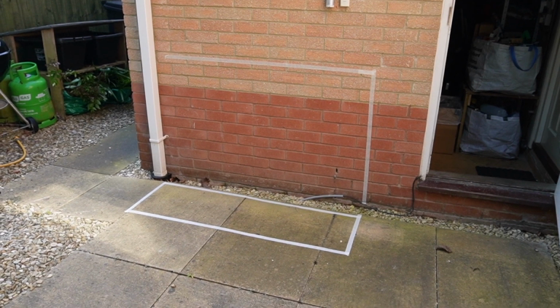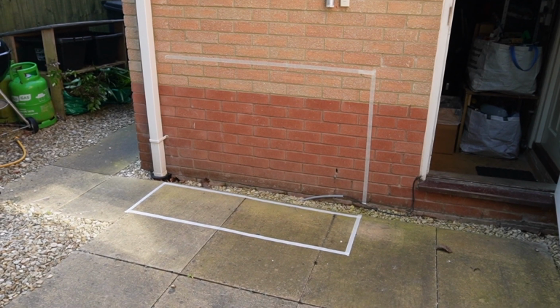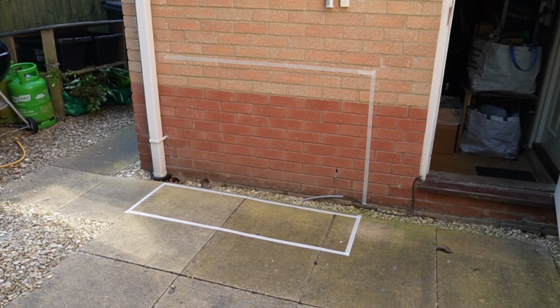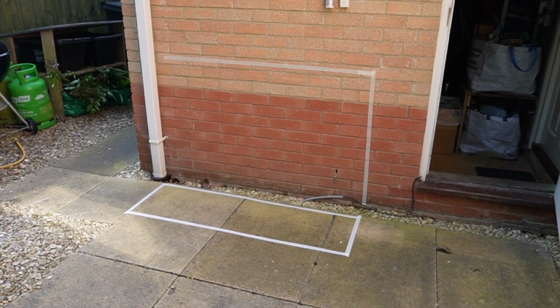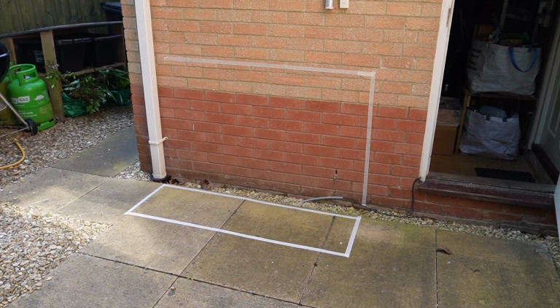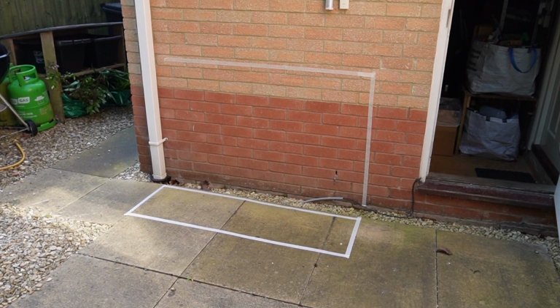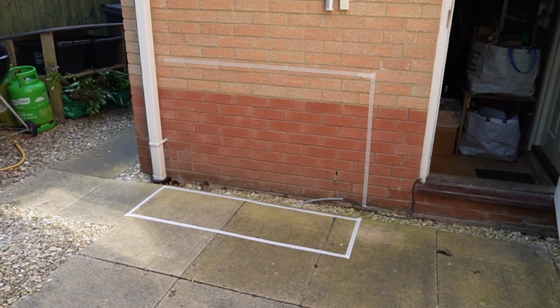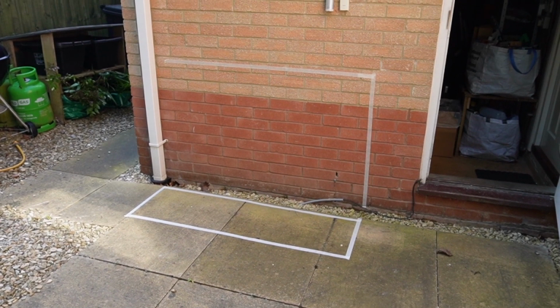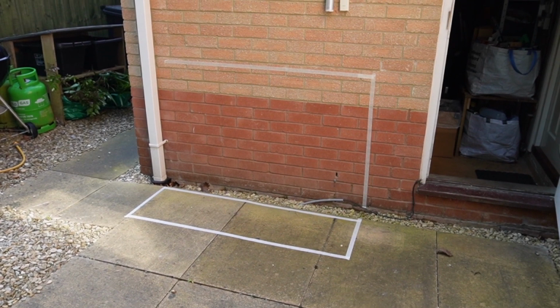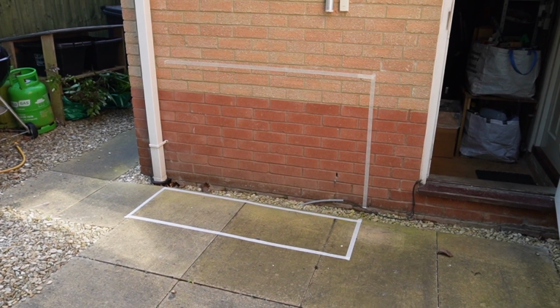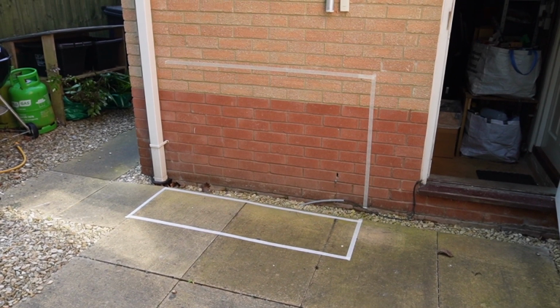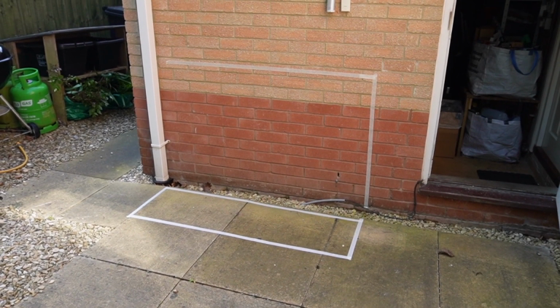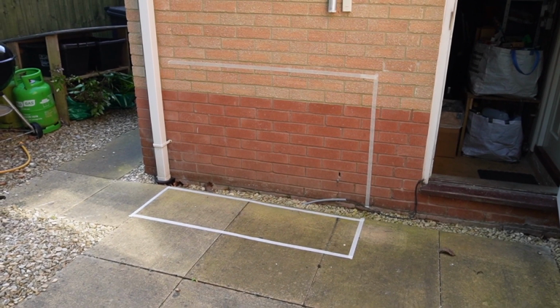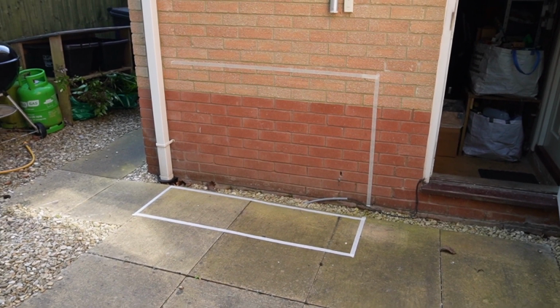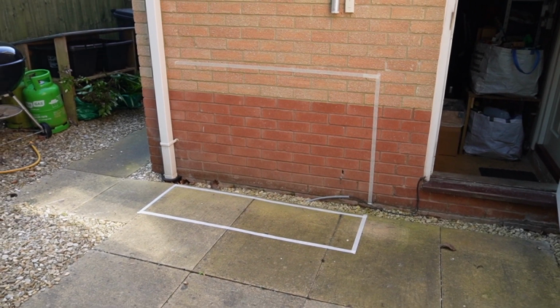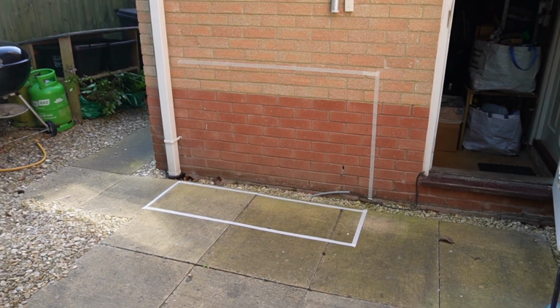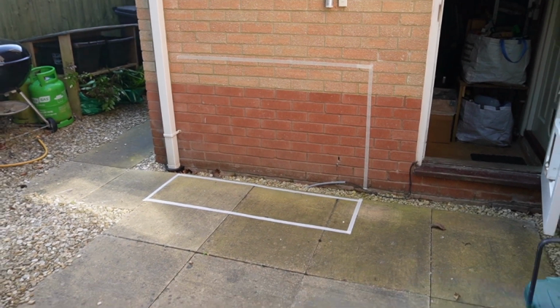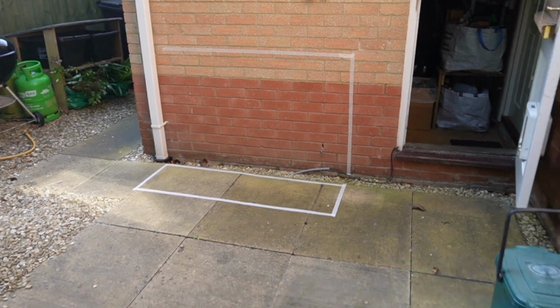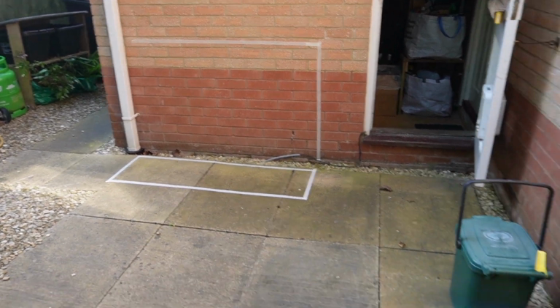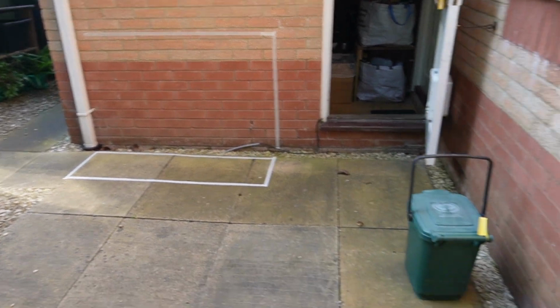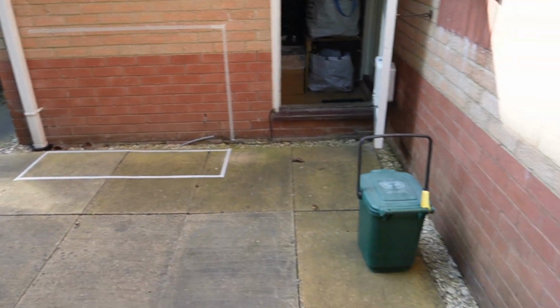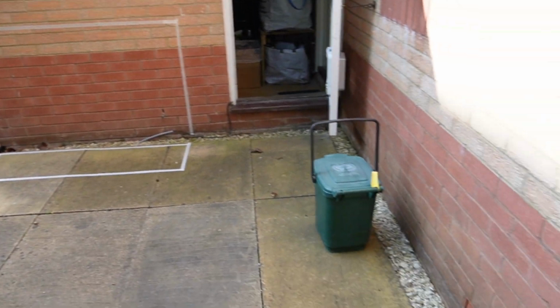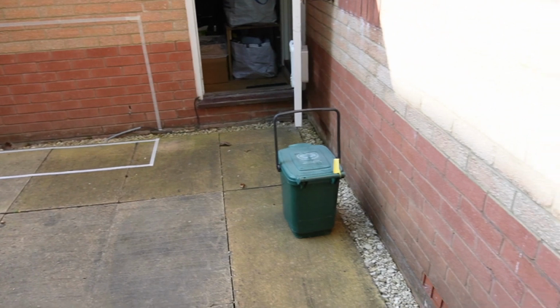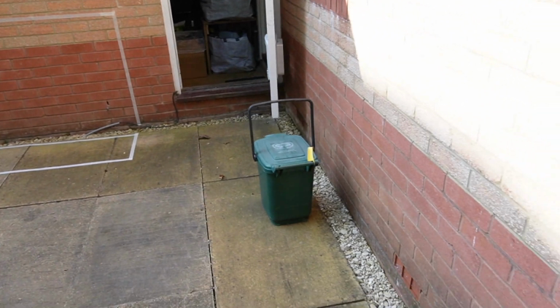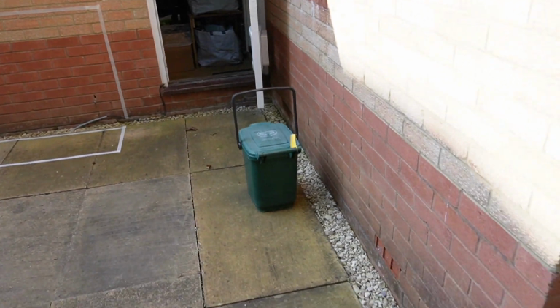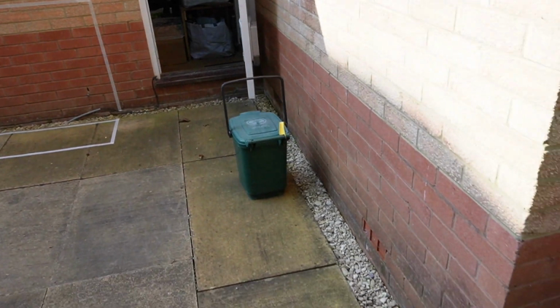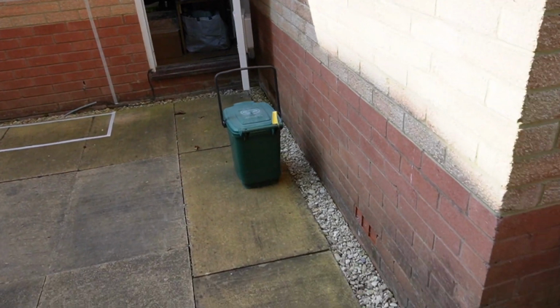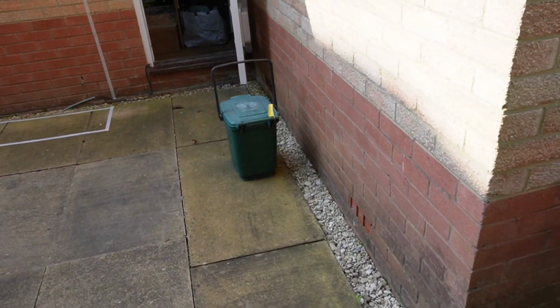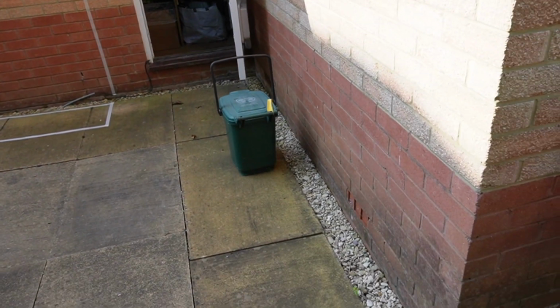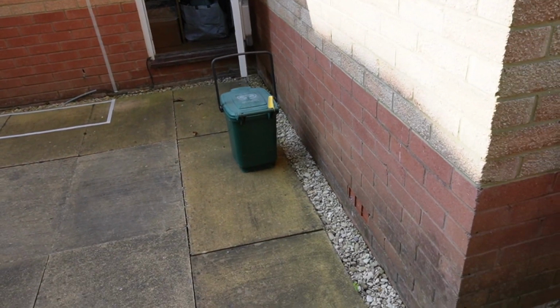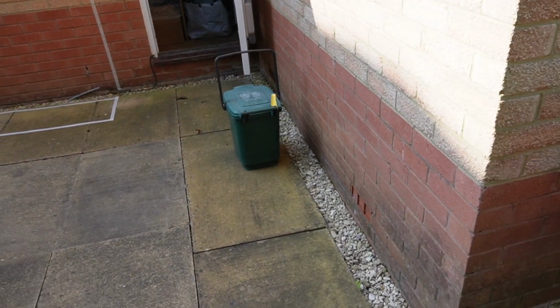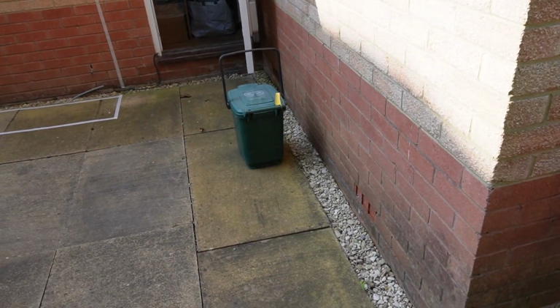Hopefully he agrees, but if he doesn't there are alternative positions like along this wall here.